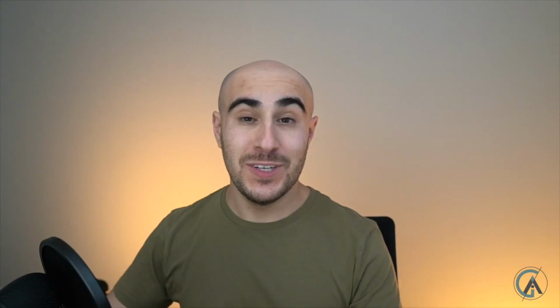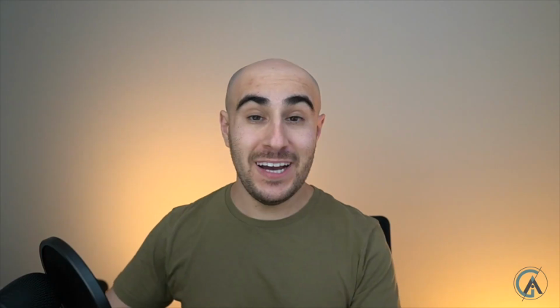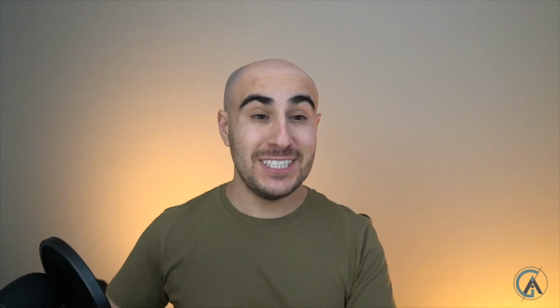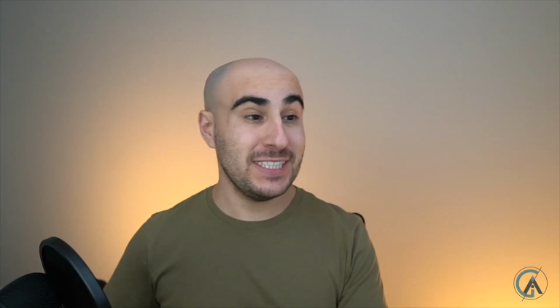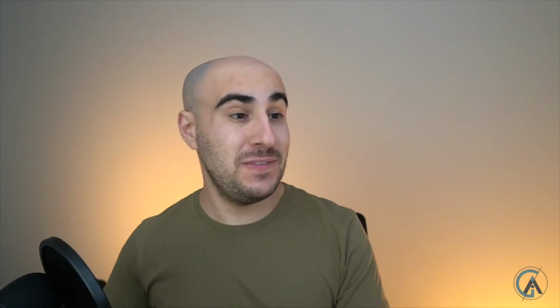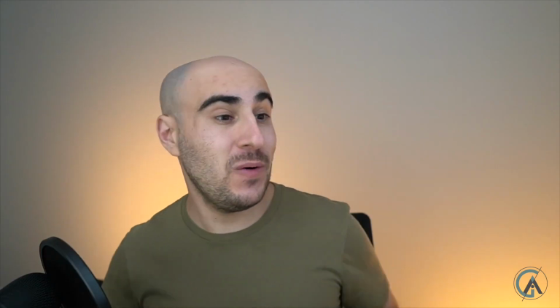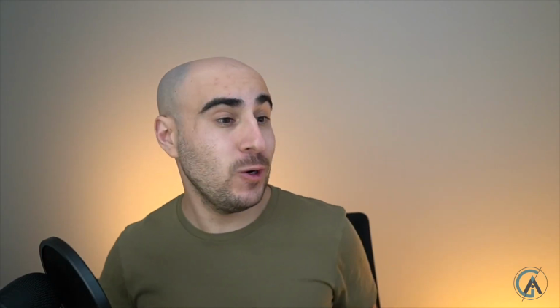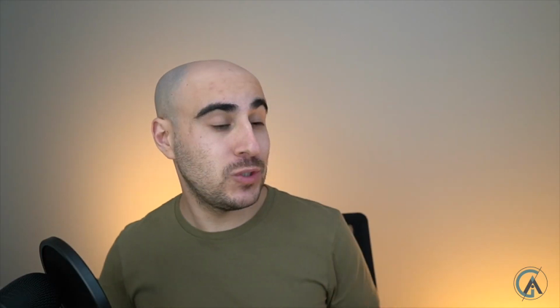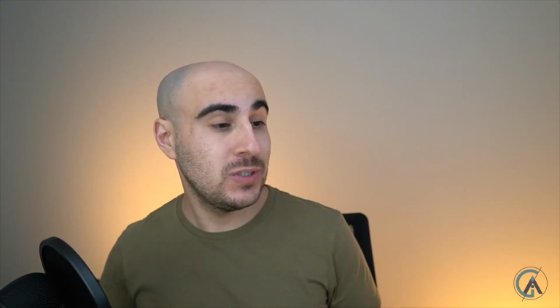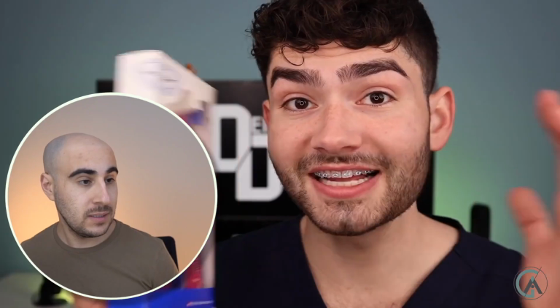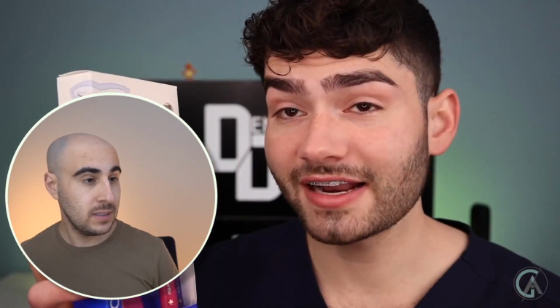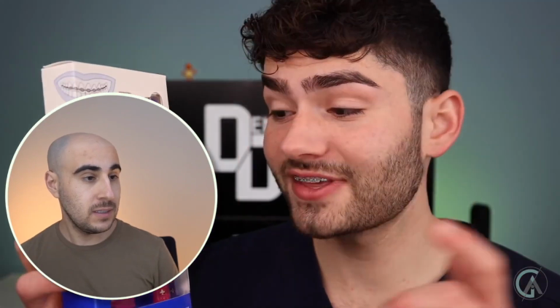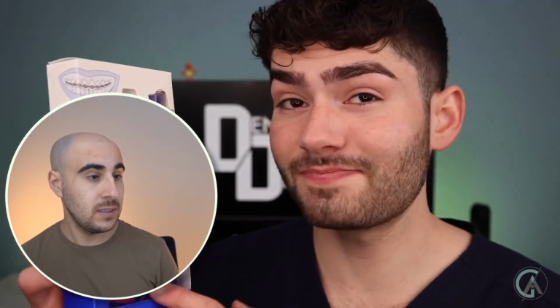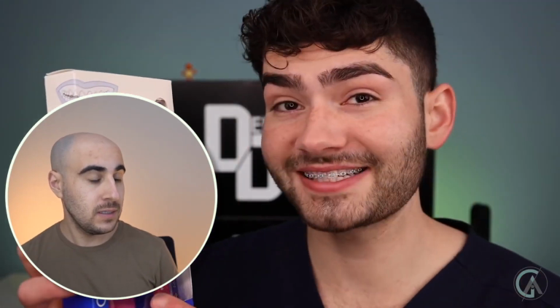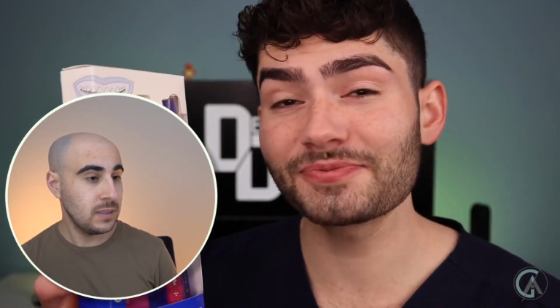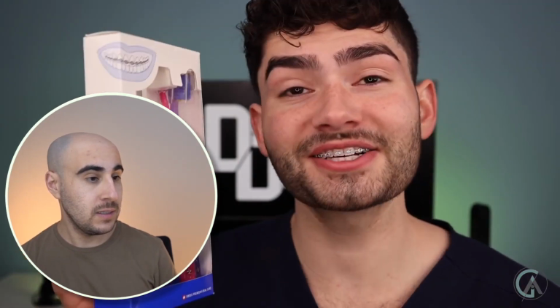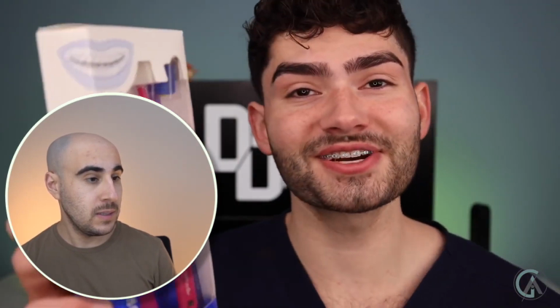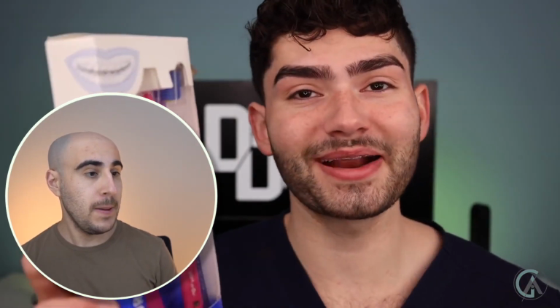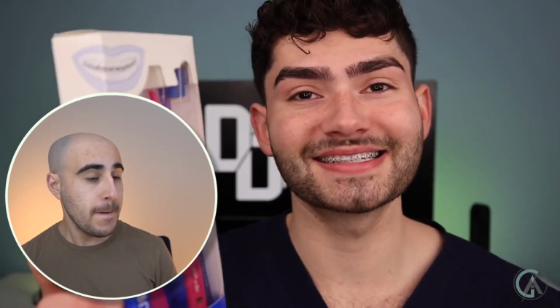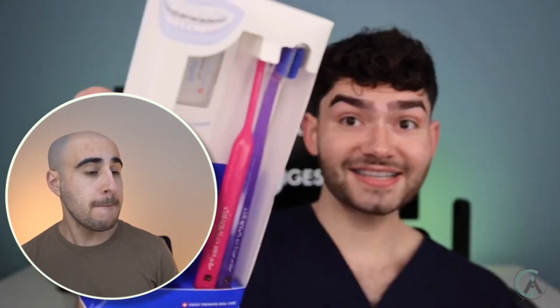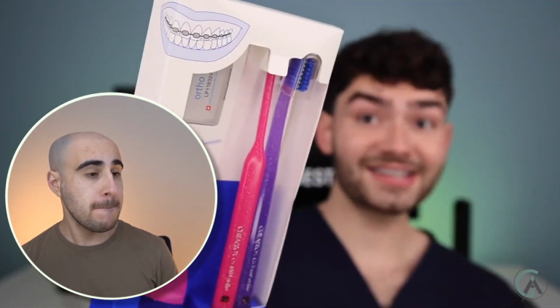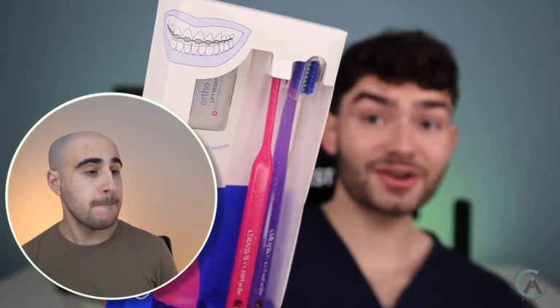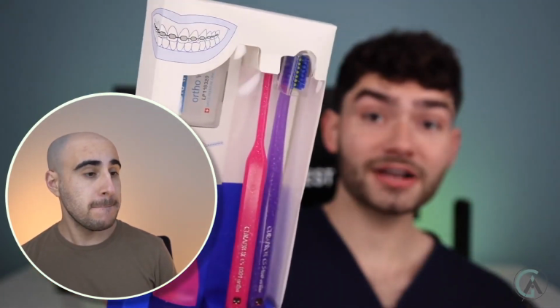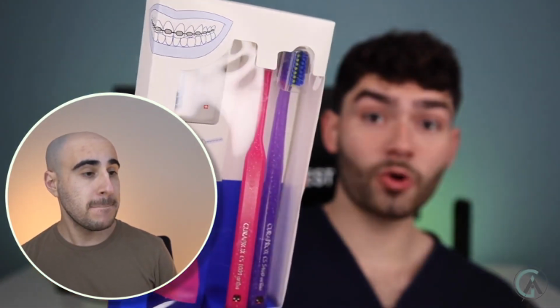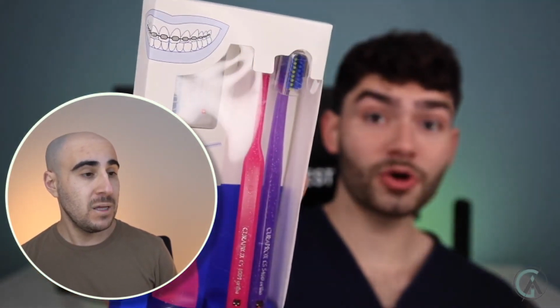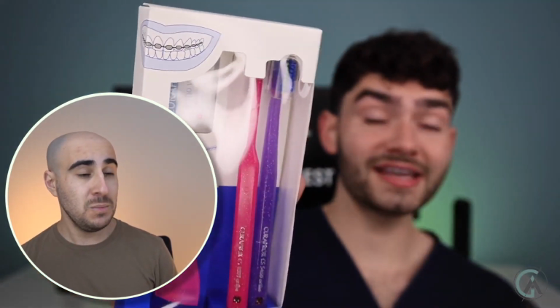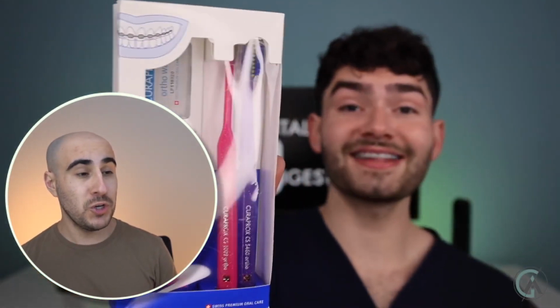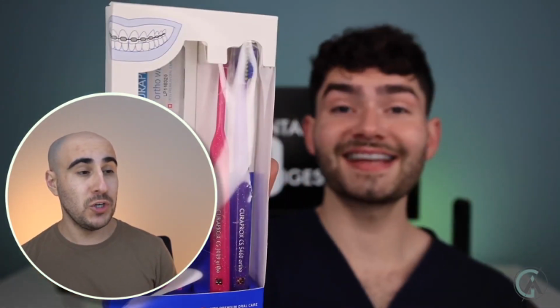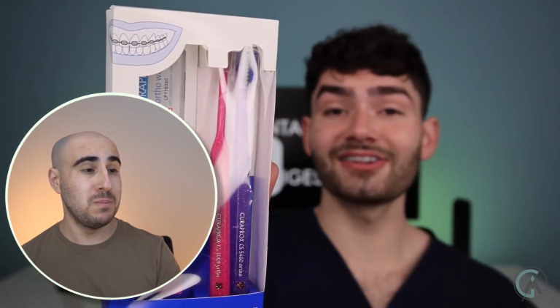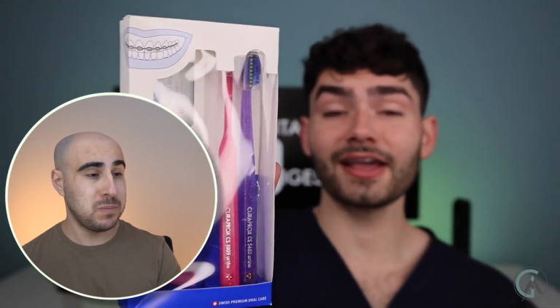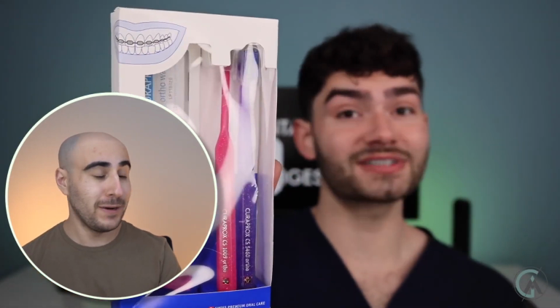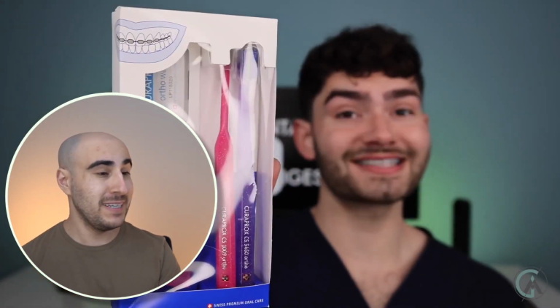All right, let's check this video out. Let's find out if this is the best toothbrush for your braces. This is the Cureprox Ortho — it's a pretty good product kit.